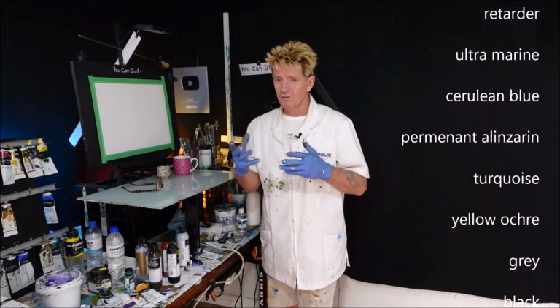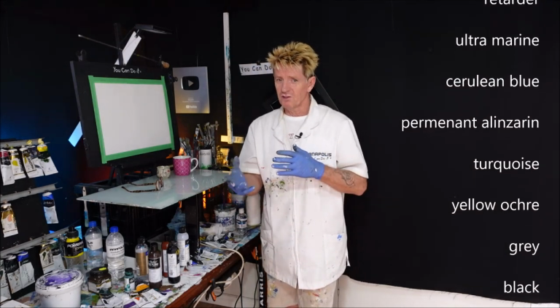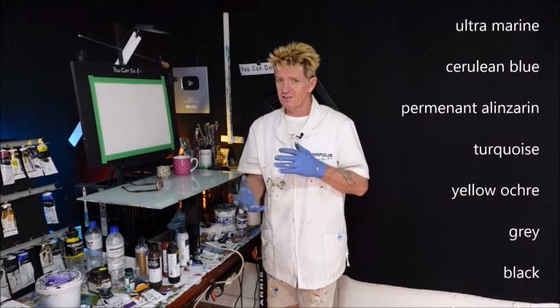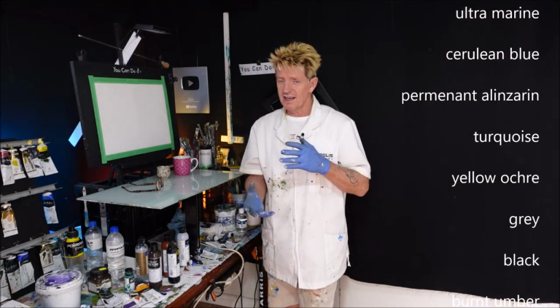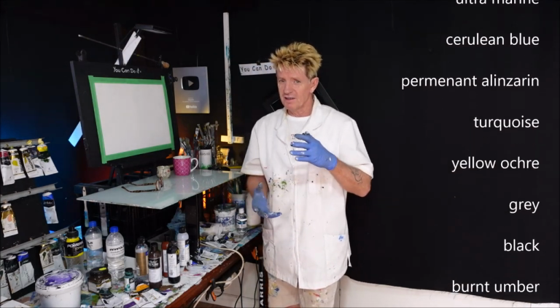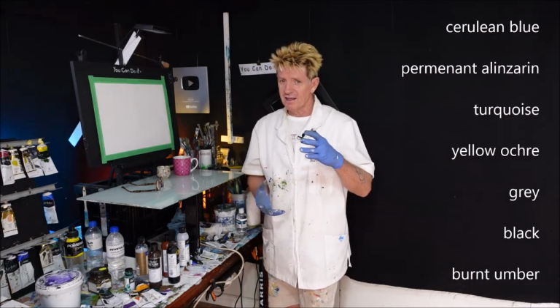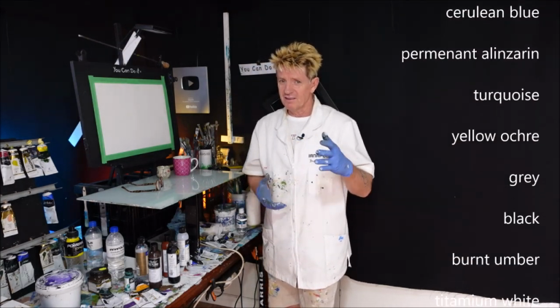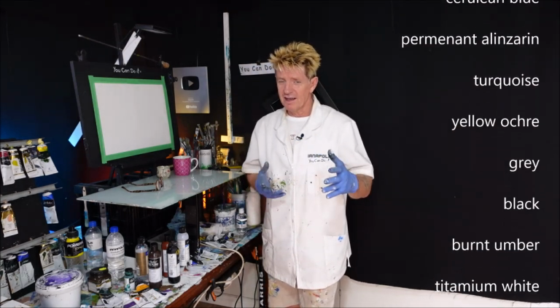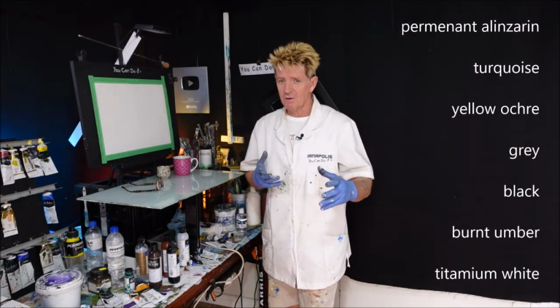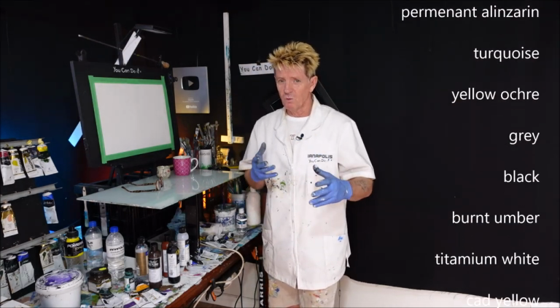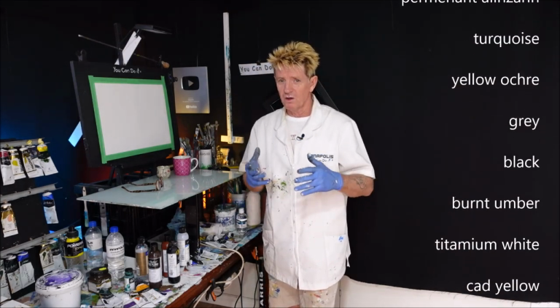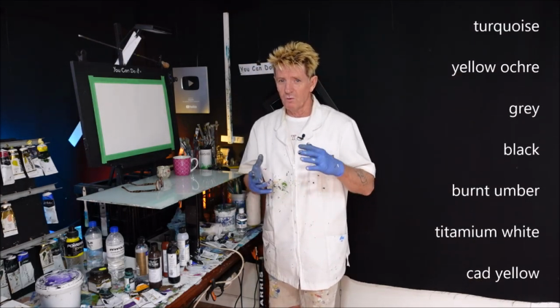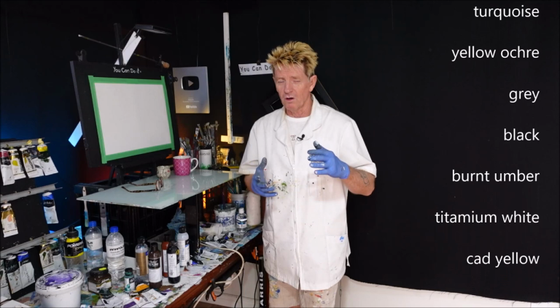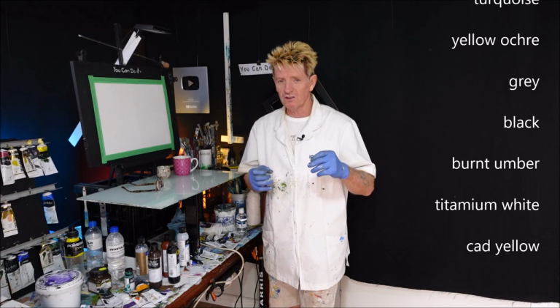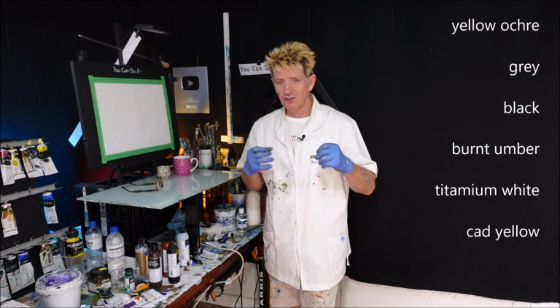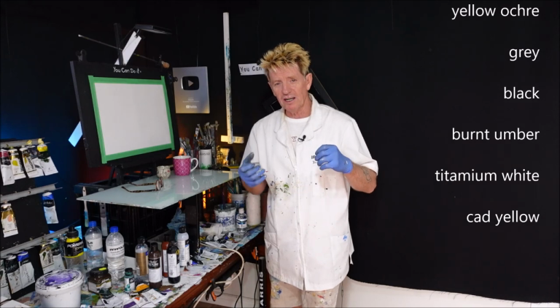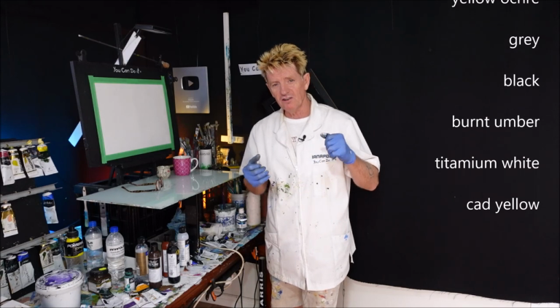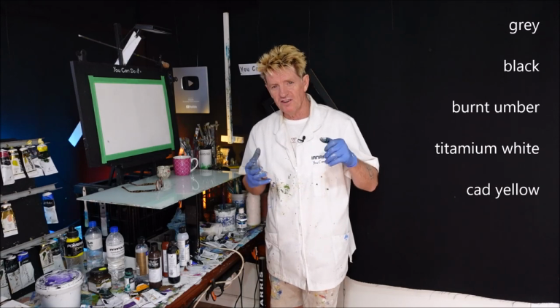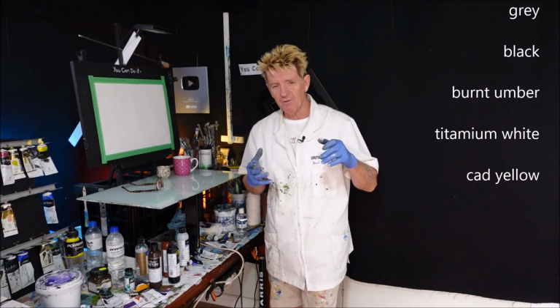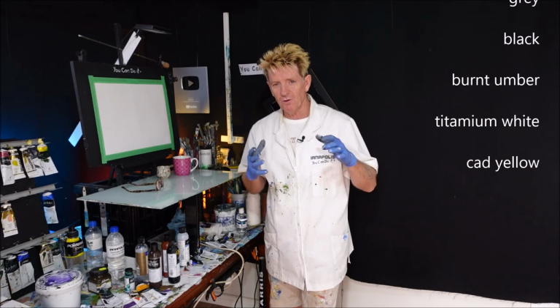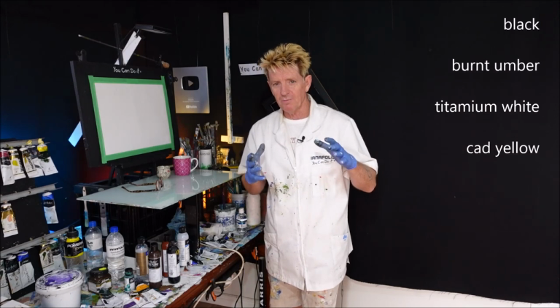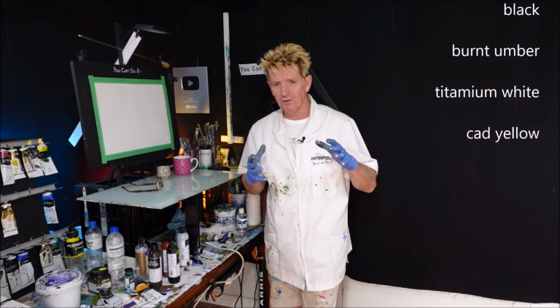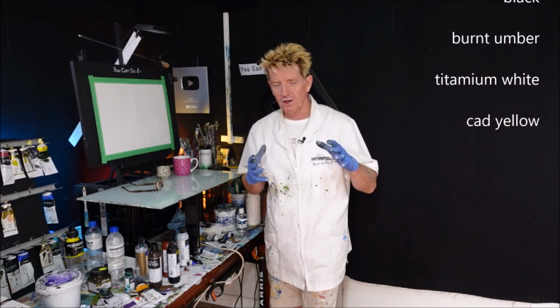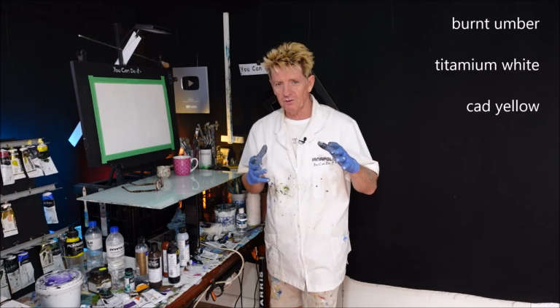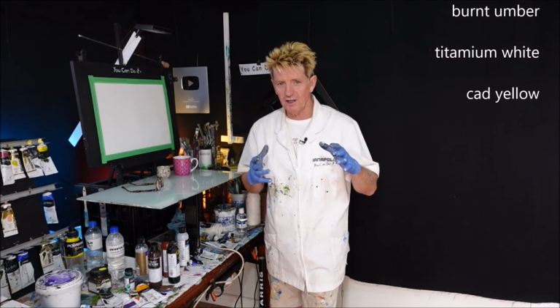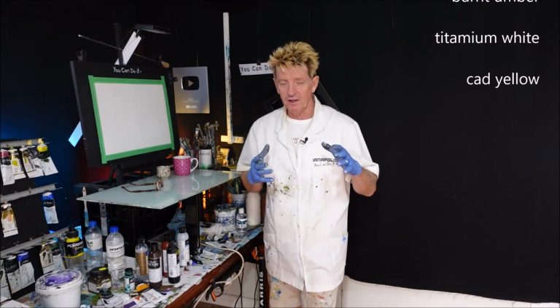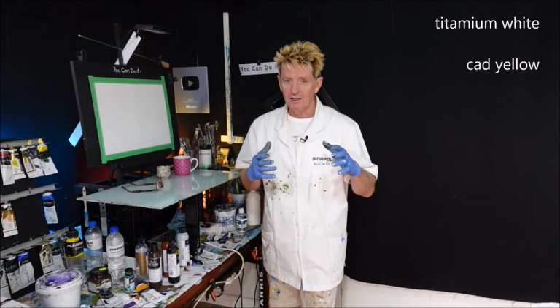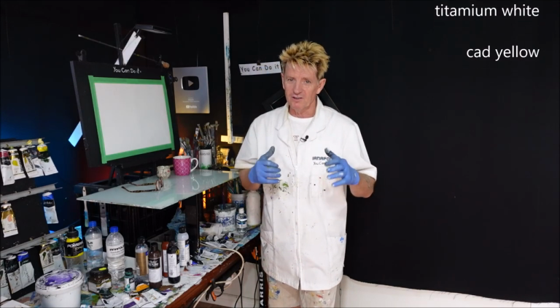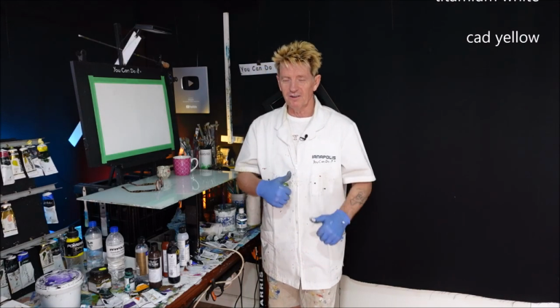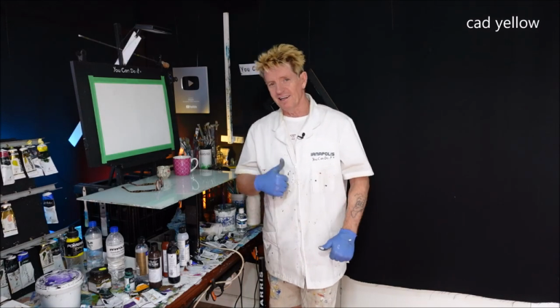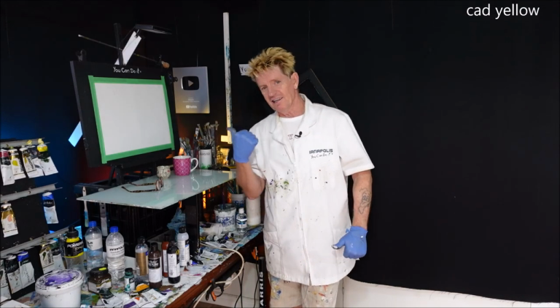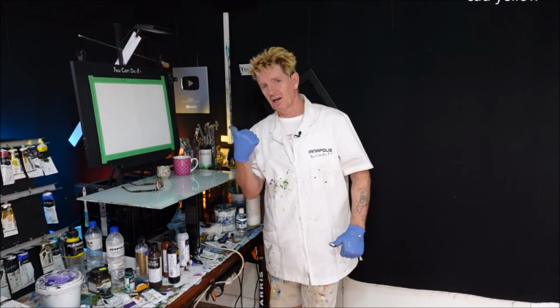Beautiful seascape, landscape, water, rocks. Shadows, depth, all that beautiful wonderful stuff. So let's go.